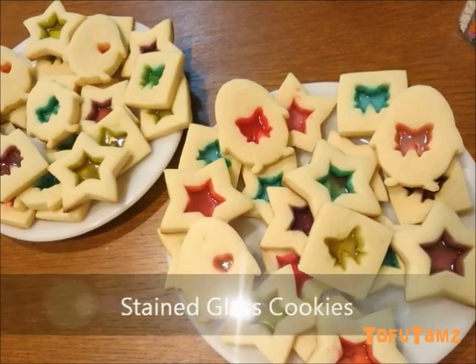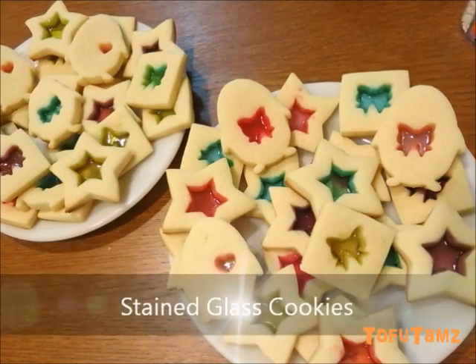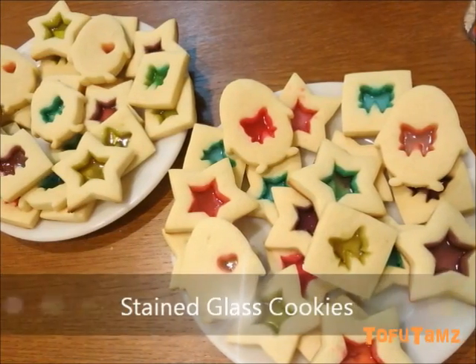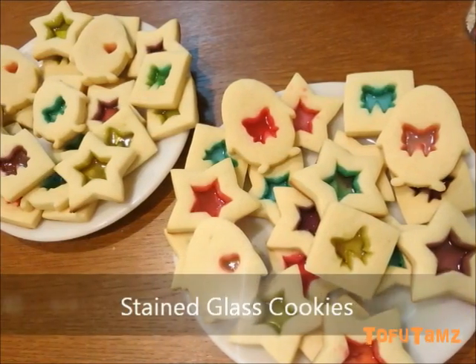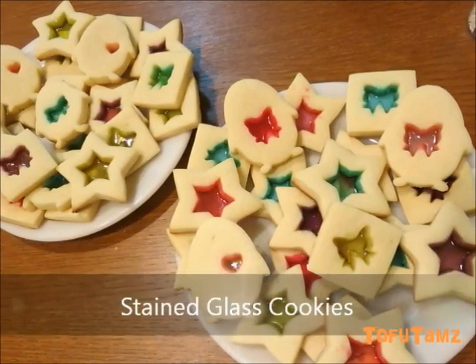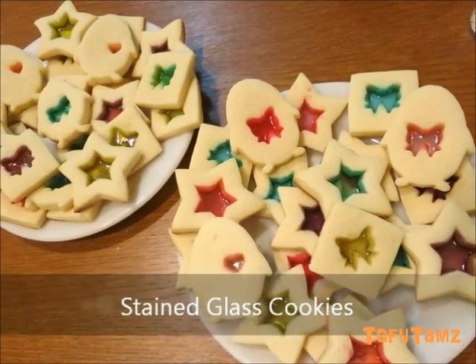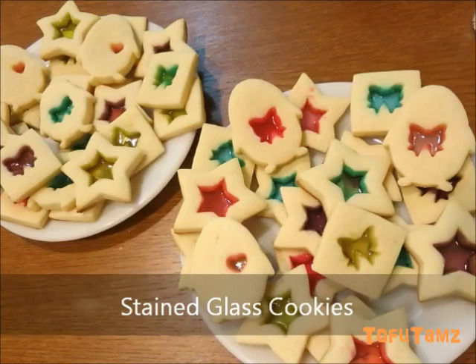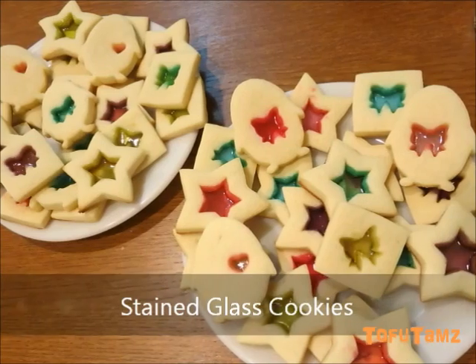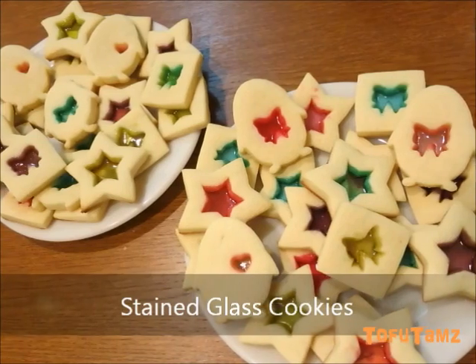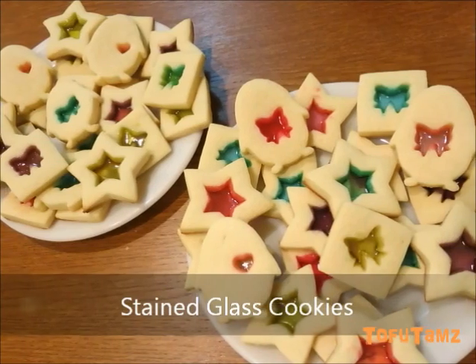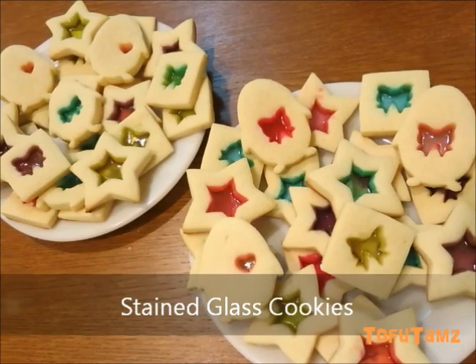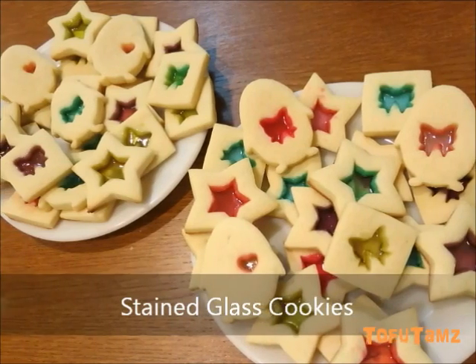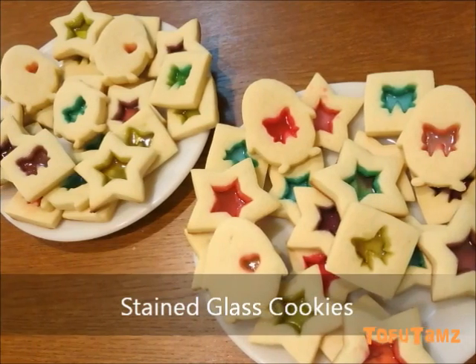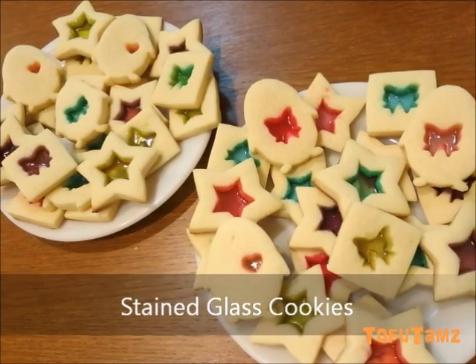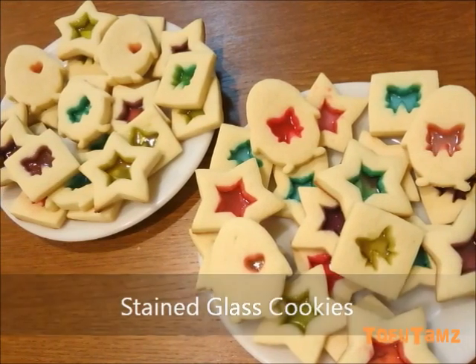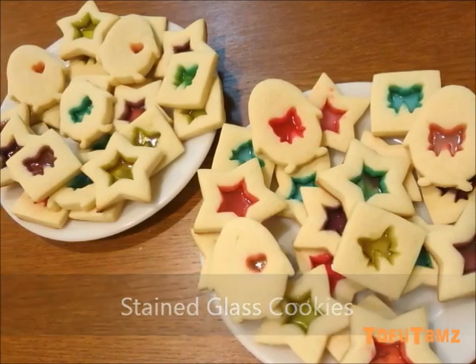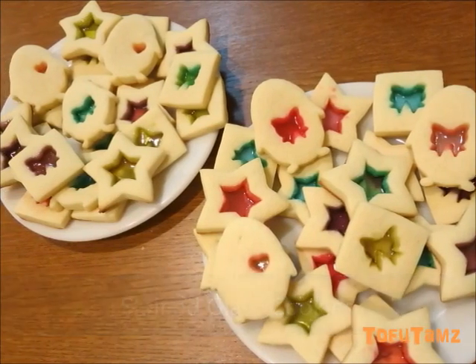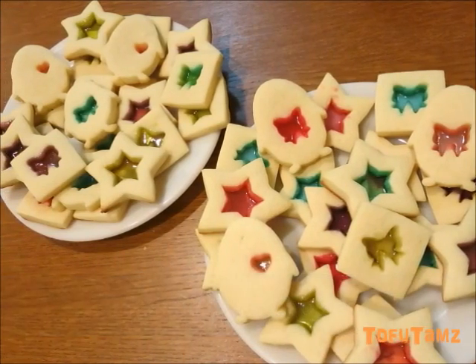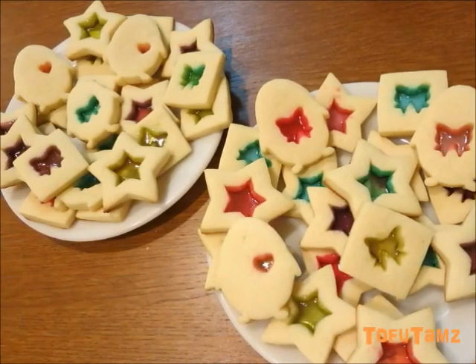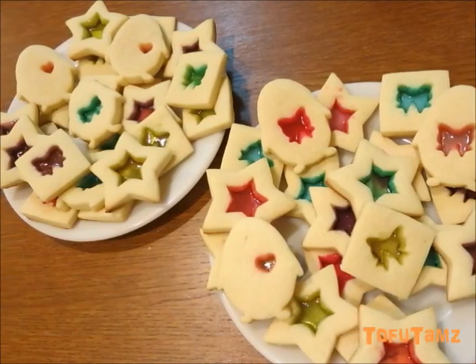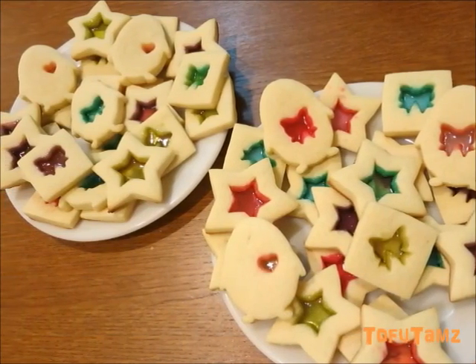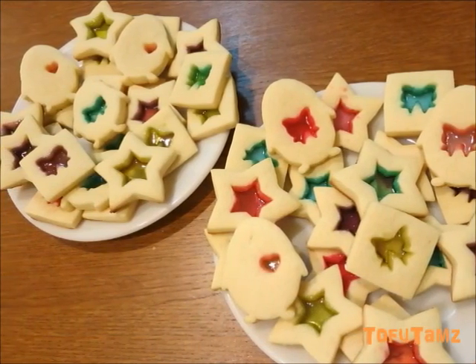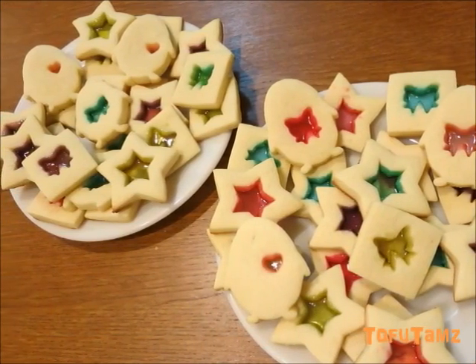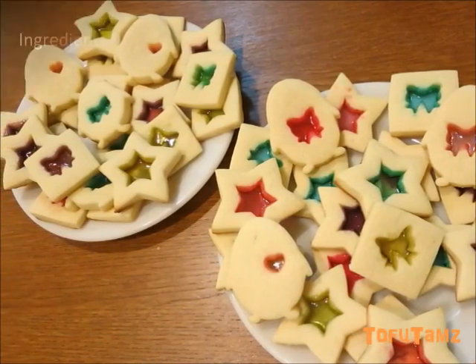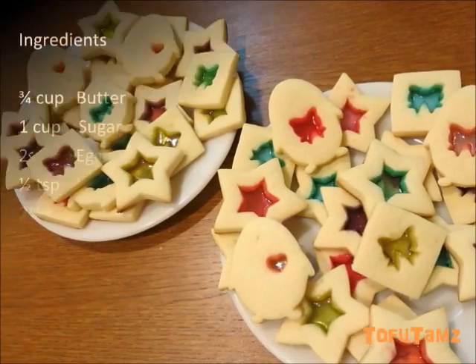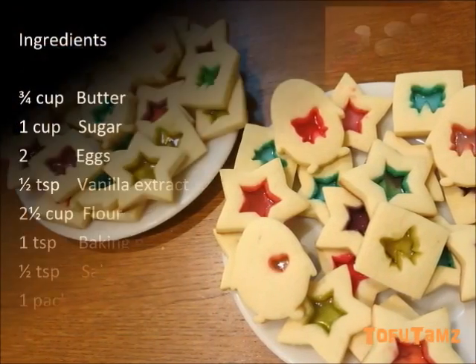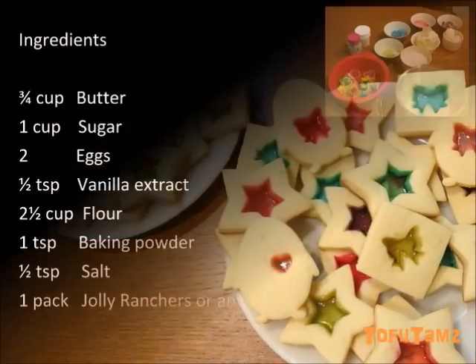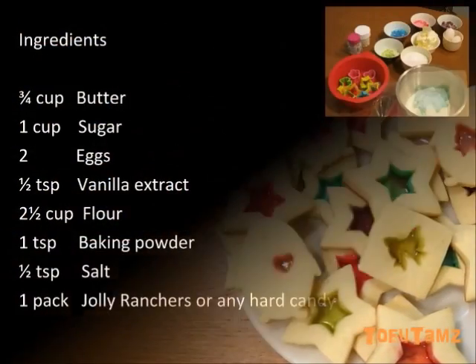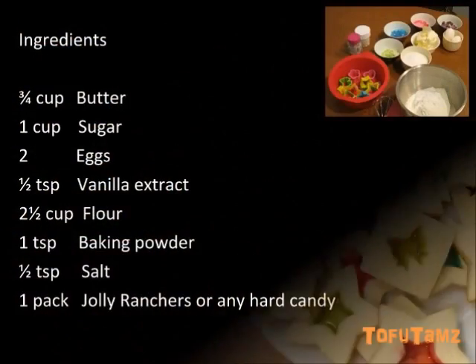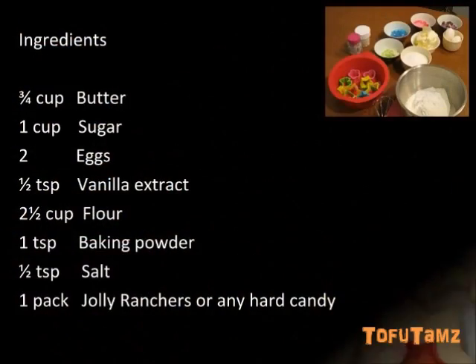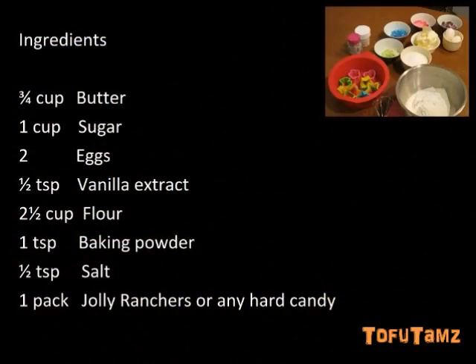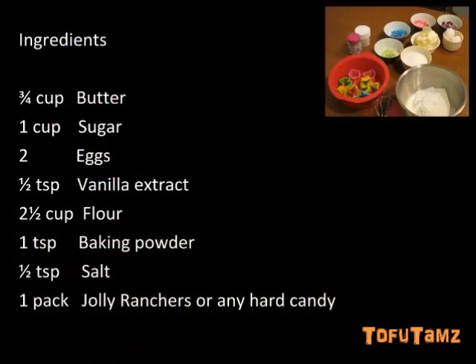Hello, this is Tammy from TofuTimes. Today we're going to make Stingrass cookies. Here are the ingredients.